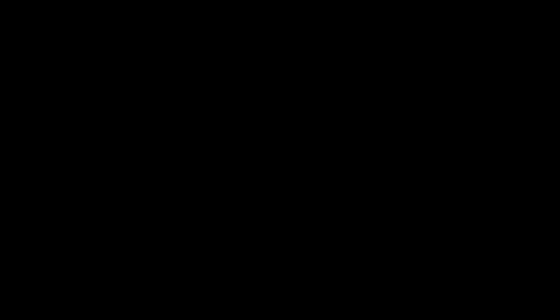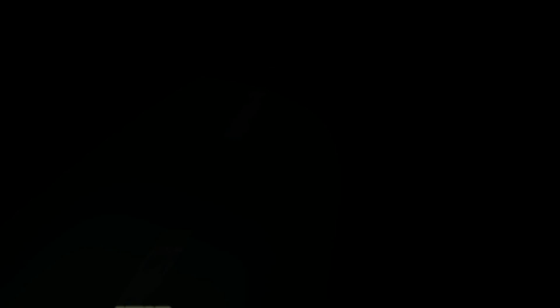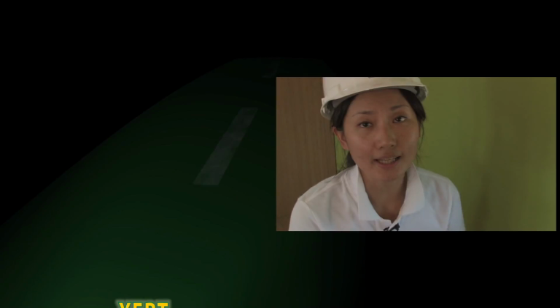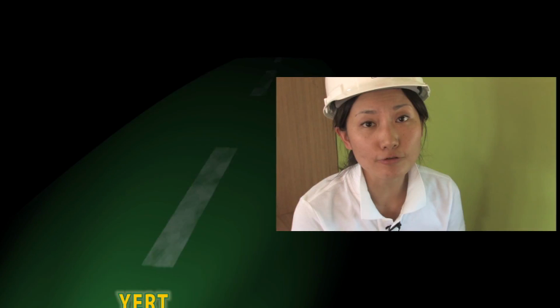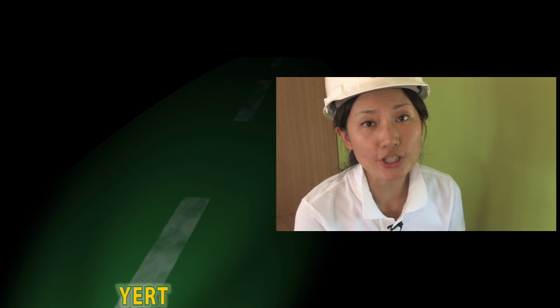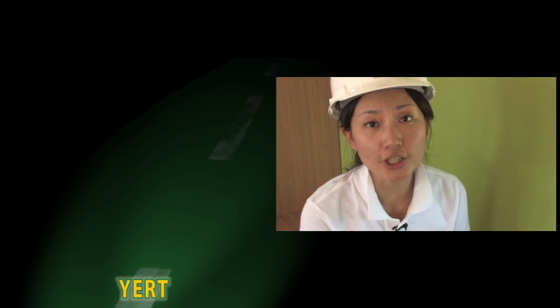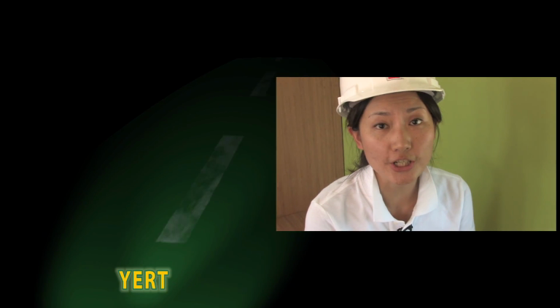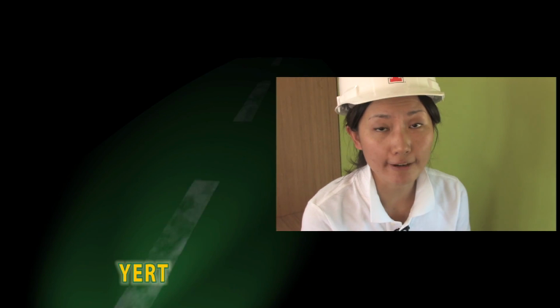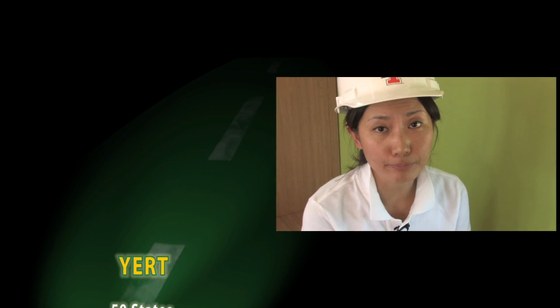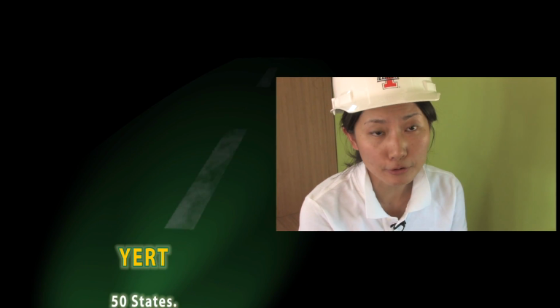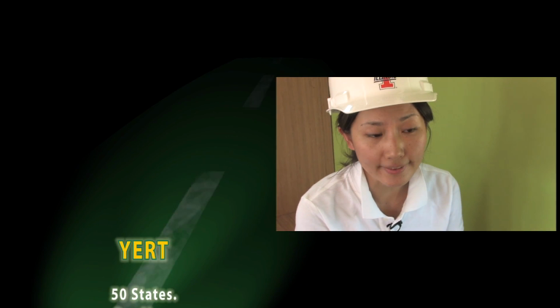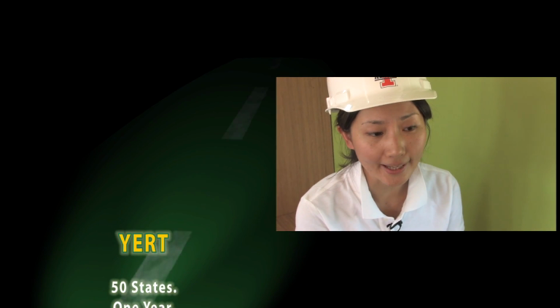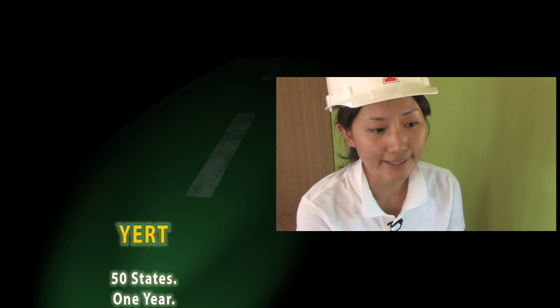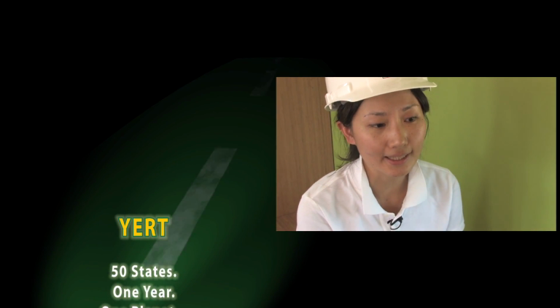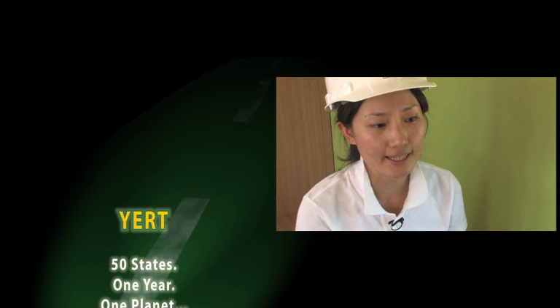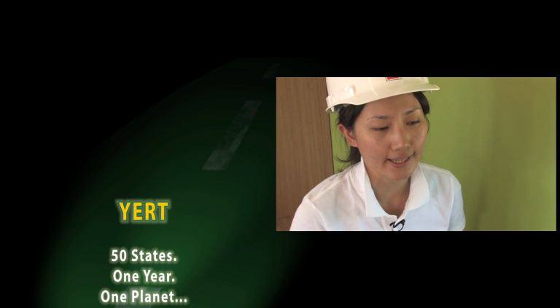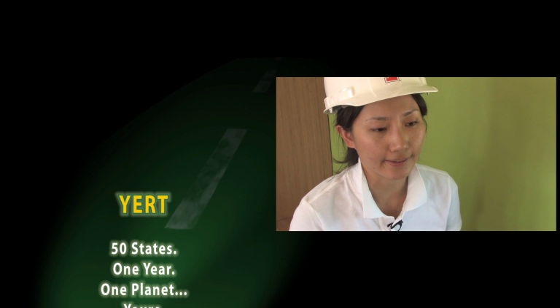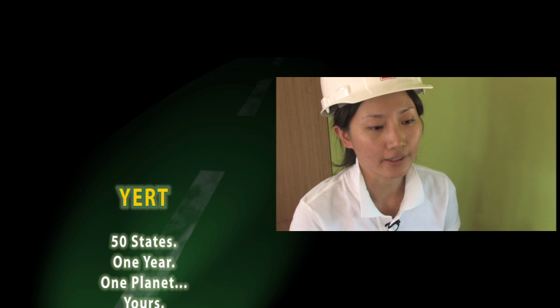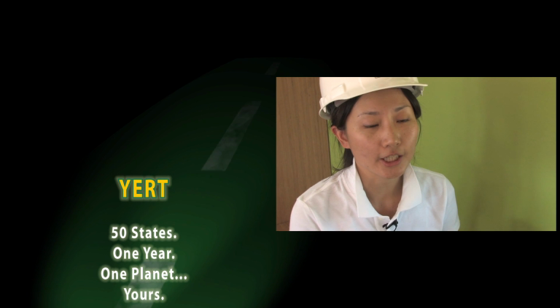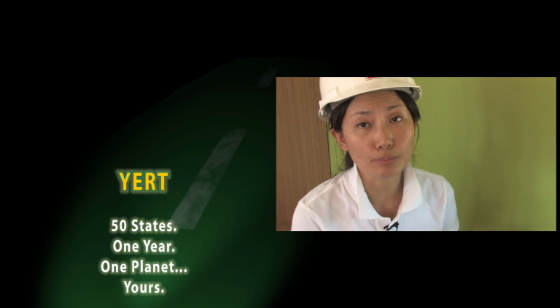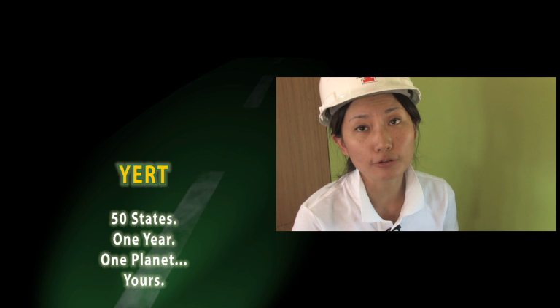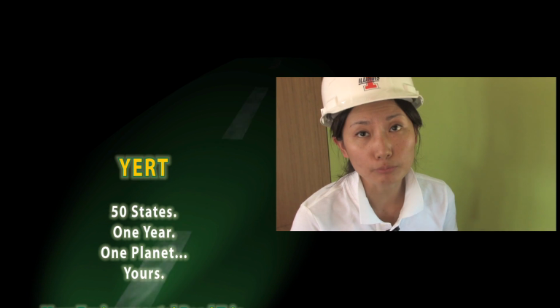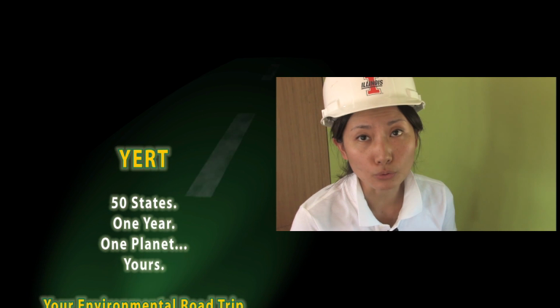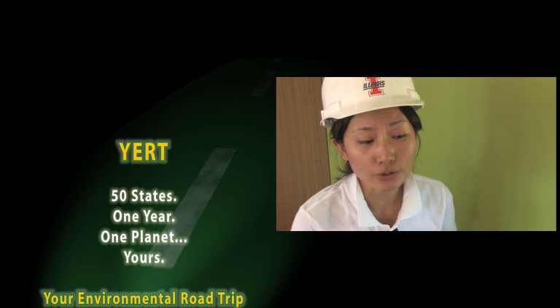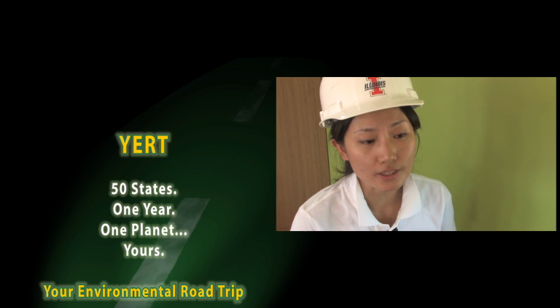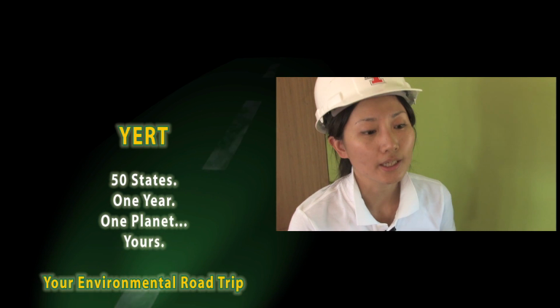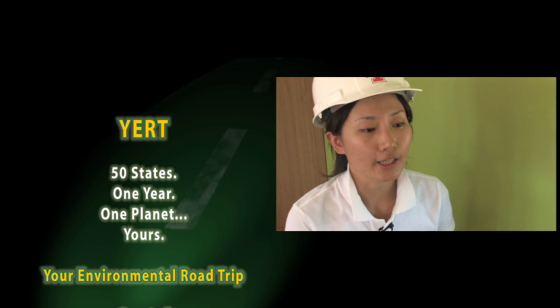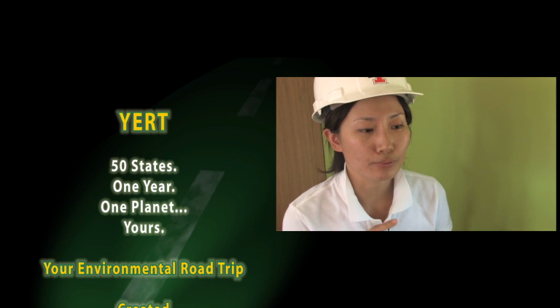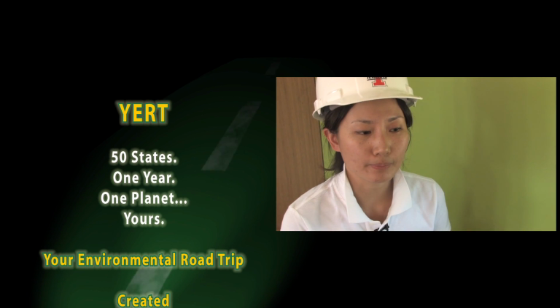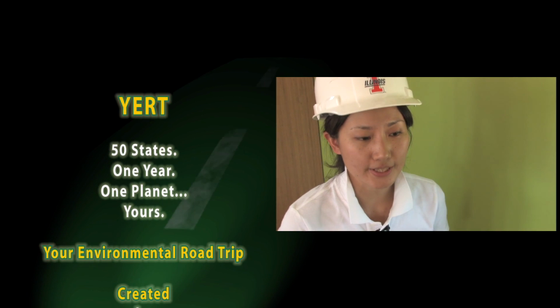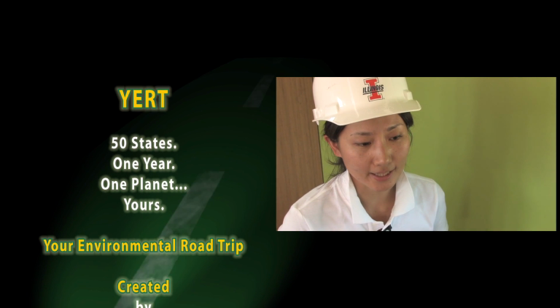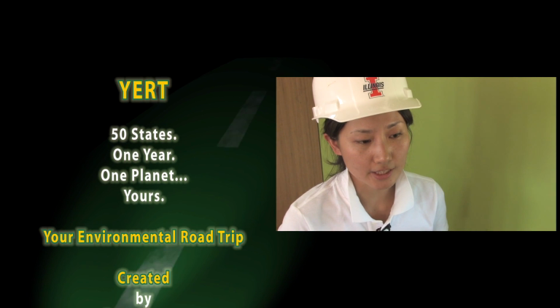A lot of research has proved that daylight can improve mood and improve productivity.